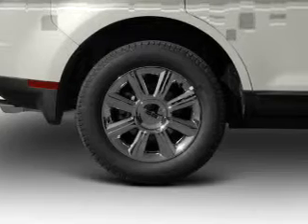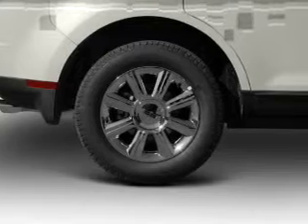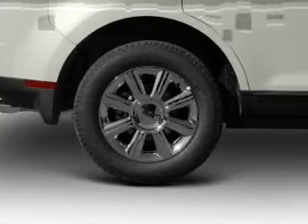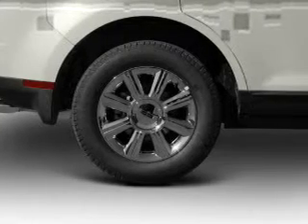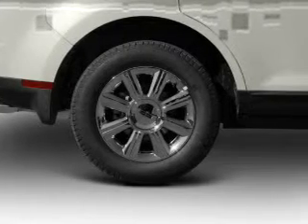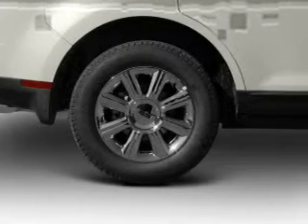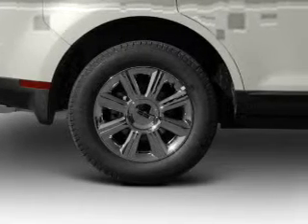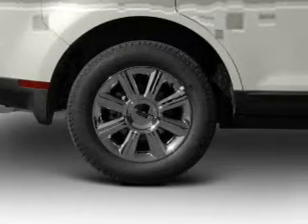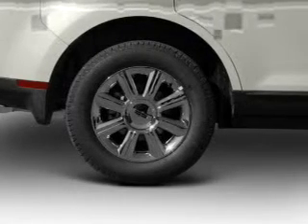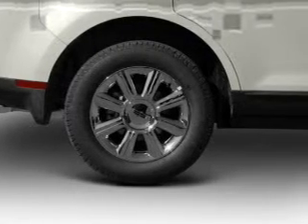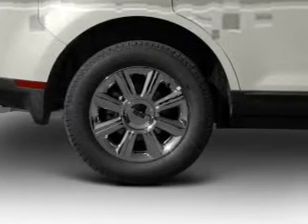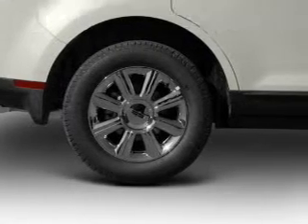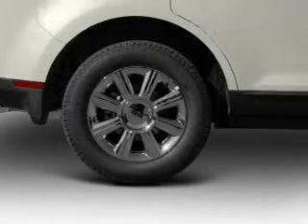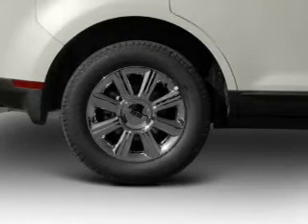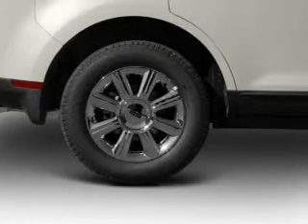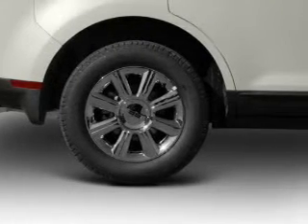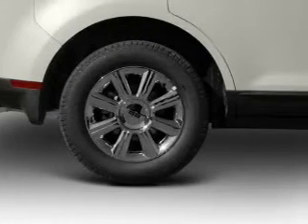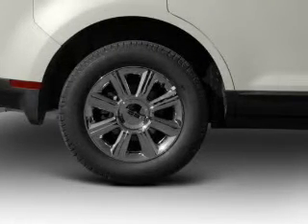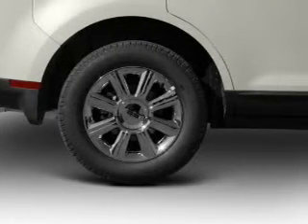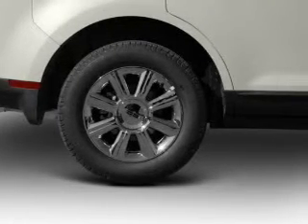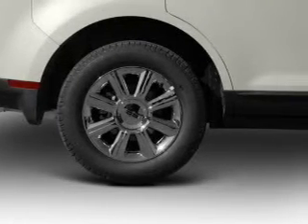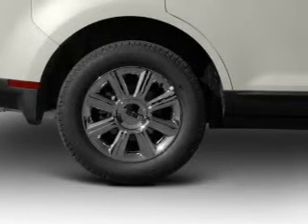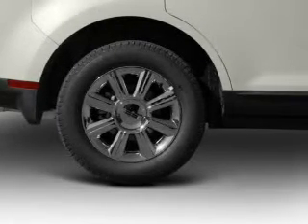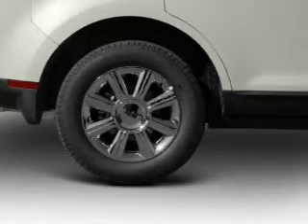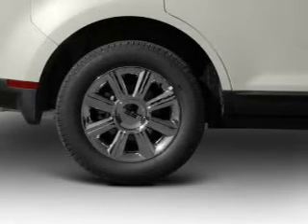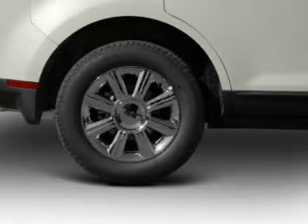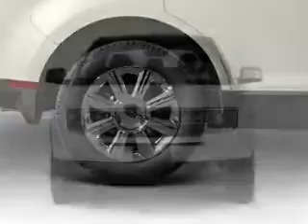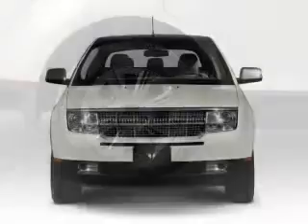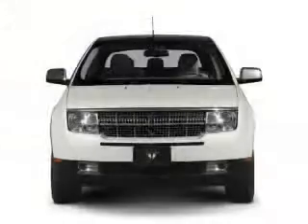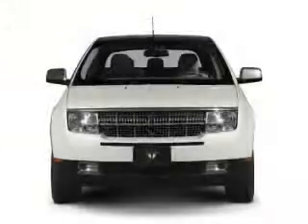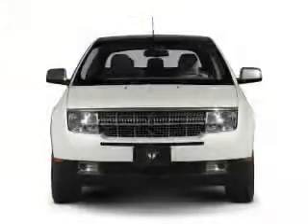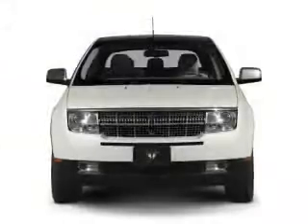Steering wheel controls, memory seats, and premium rims.